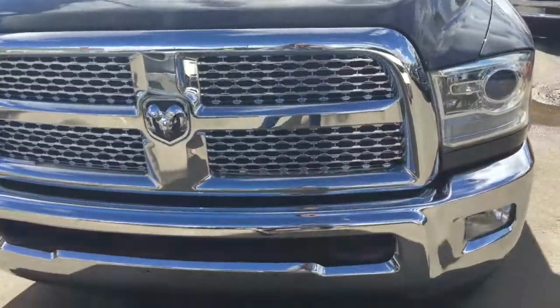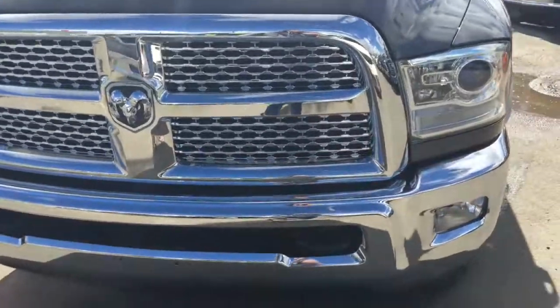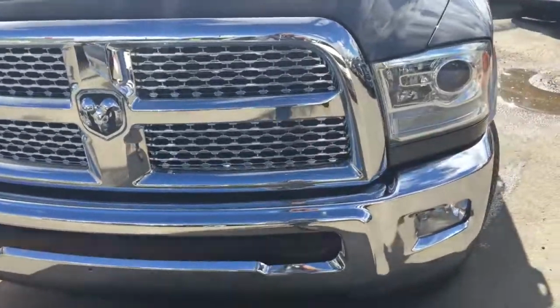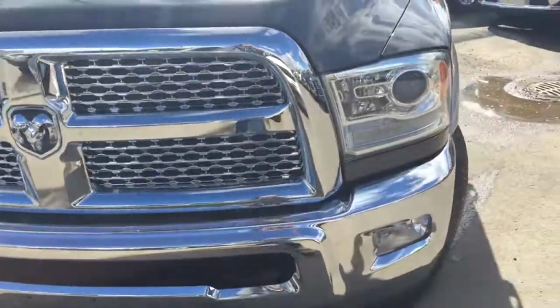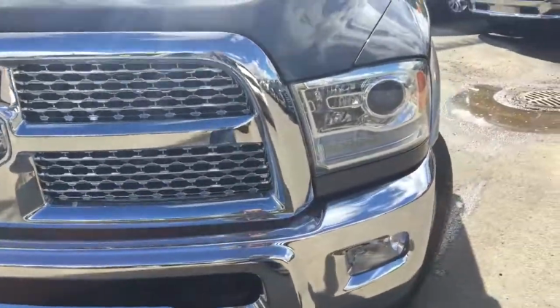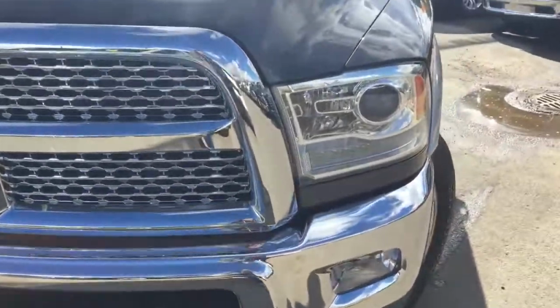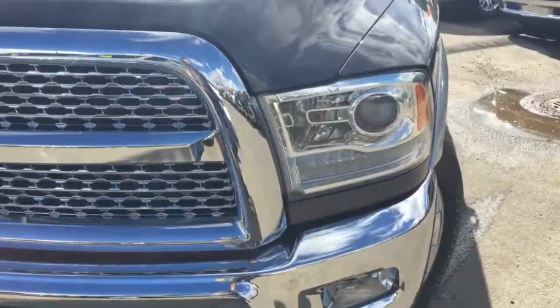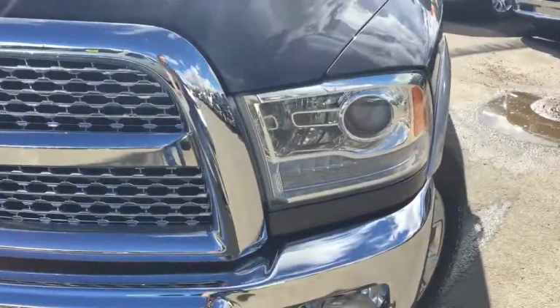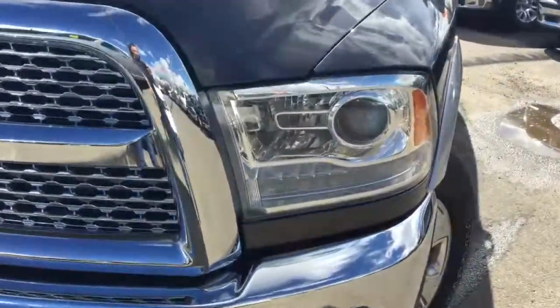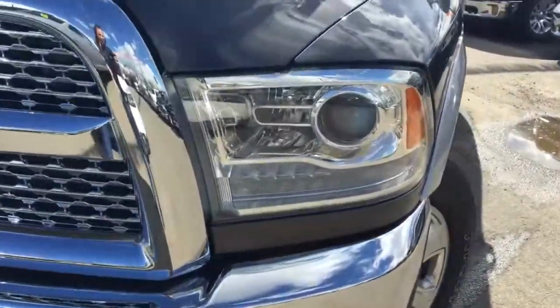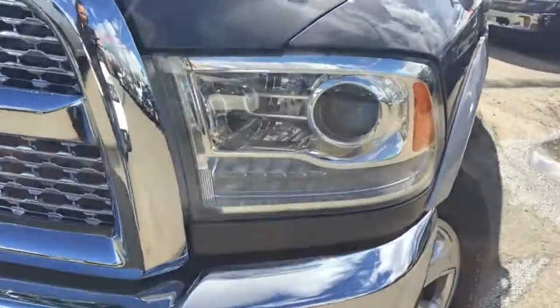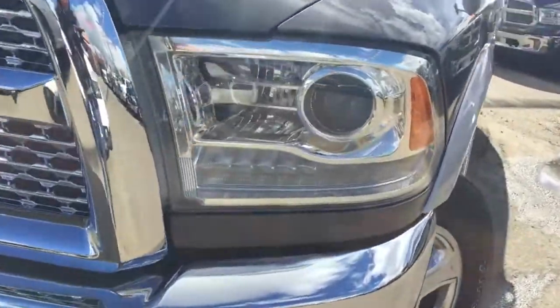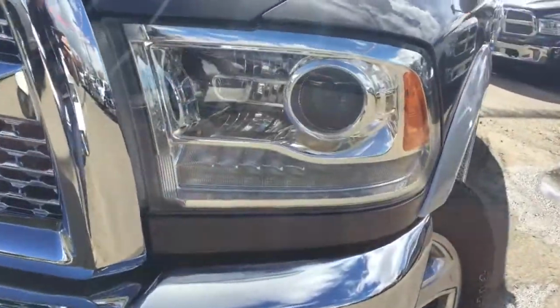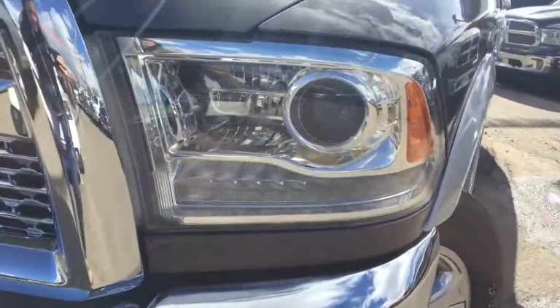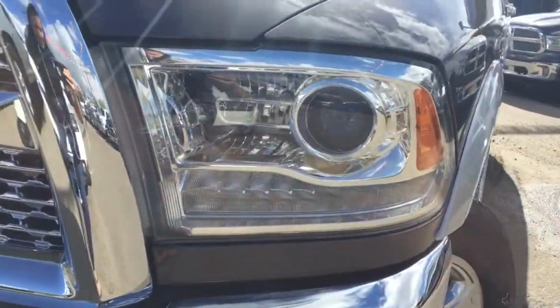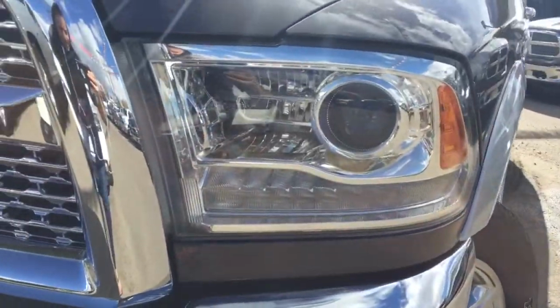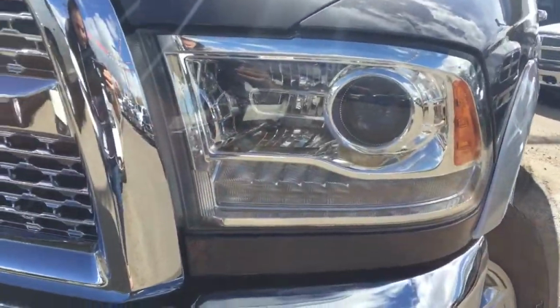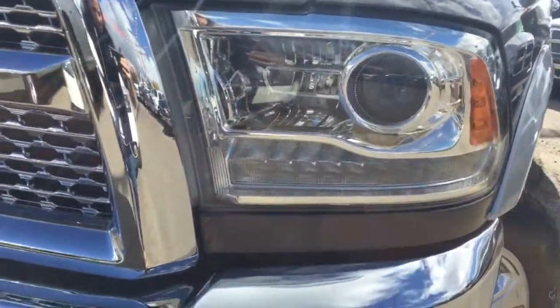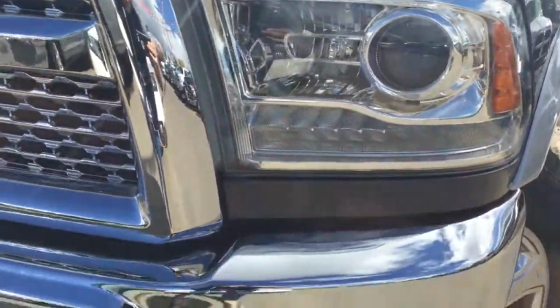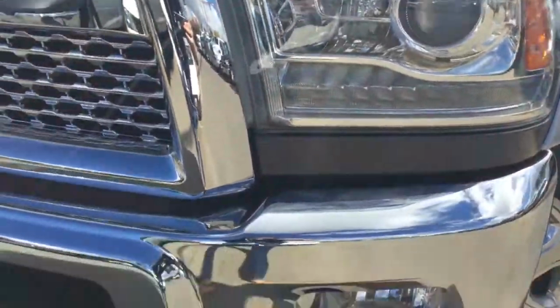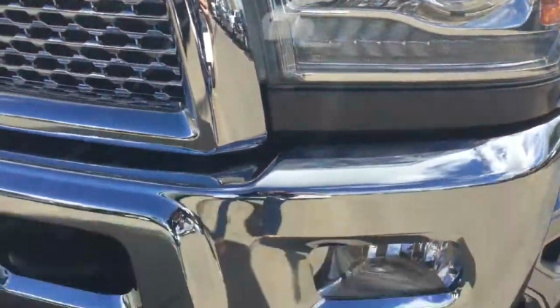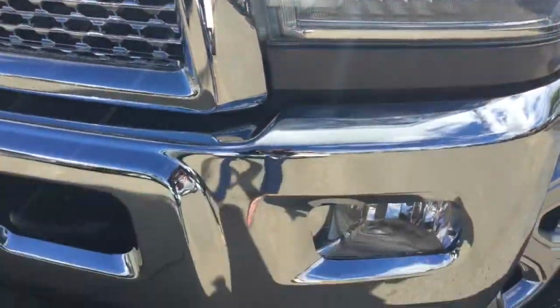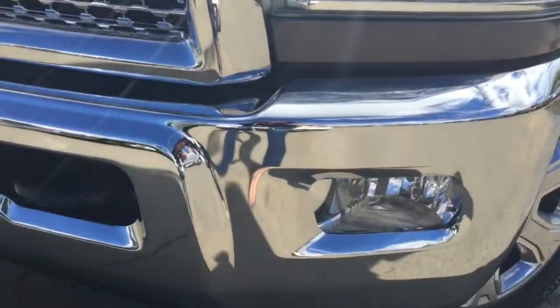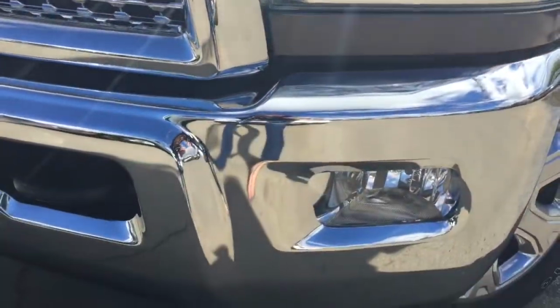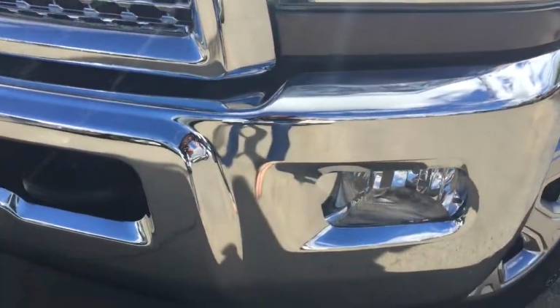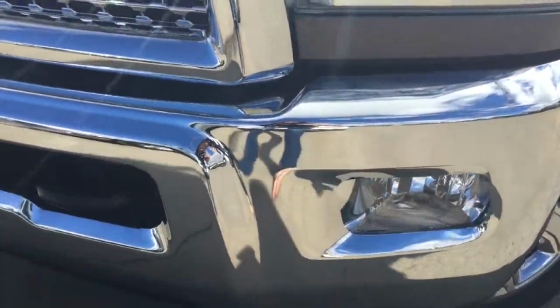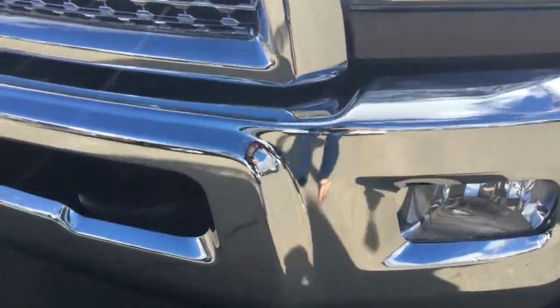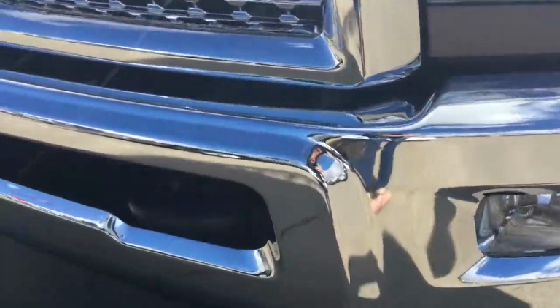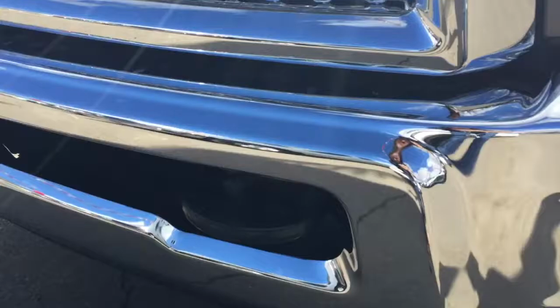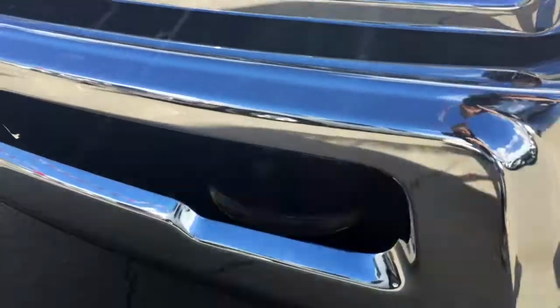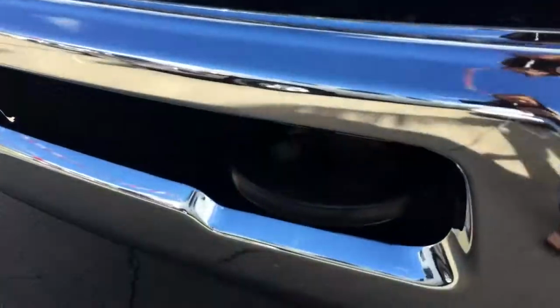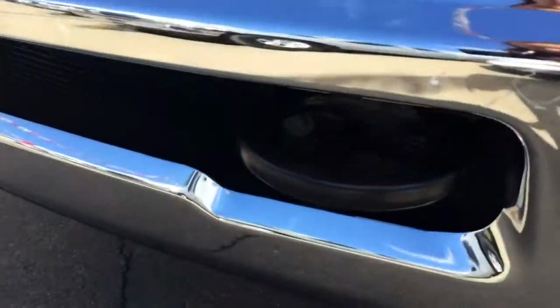On the front we have your headlights, daytime running lights, fog lights, and even some tow hooks.